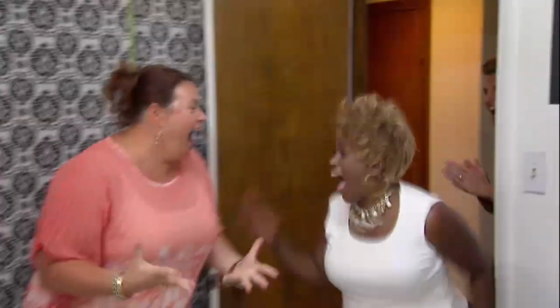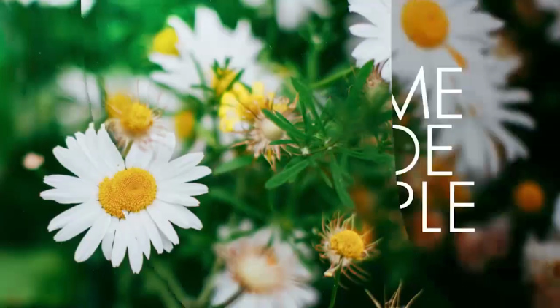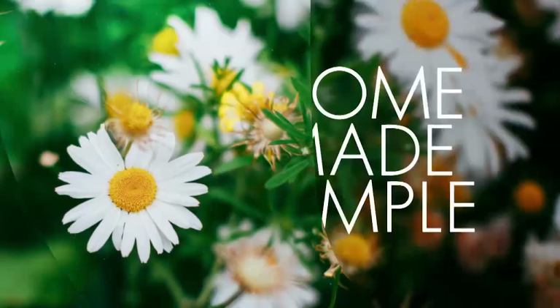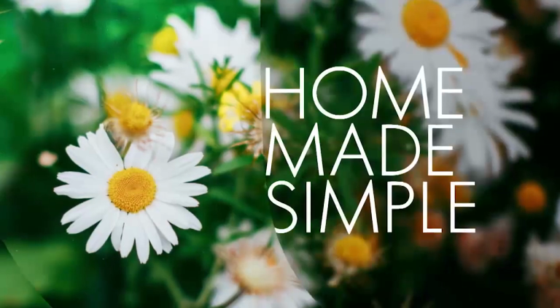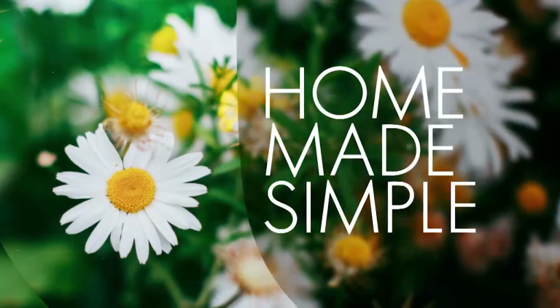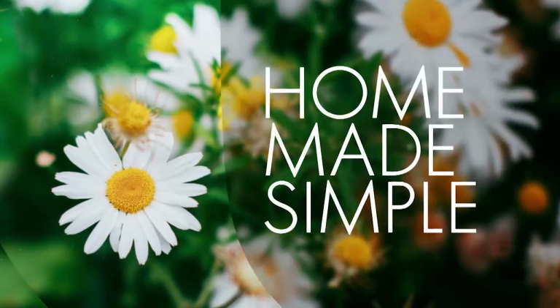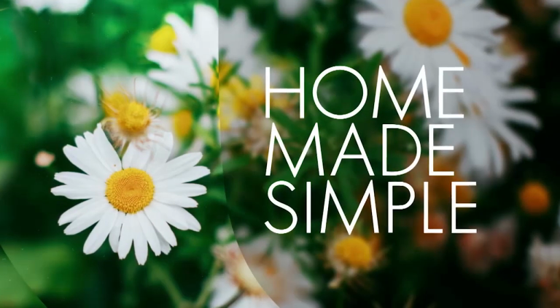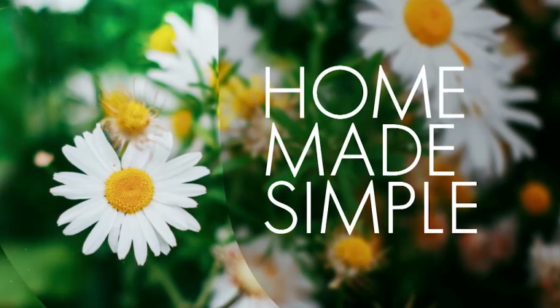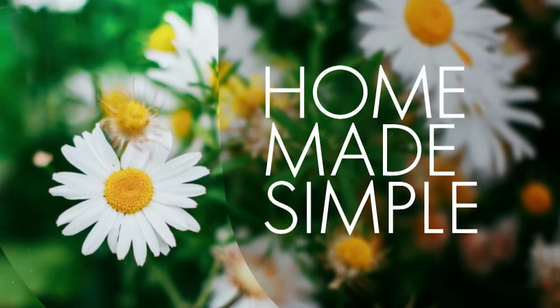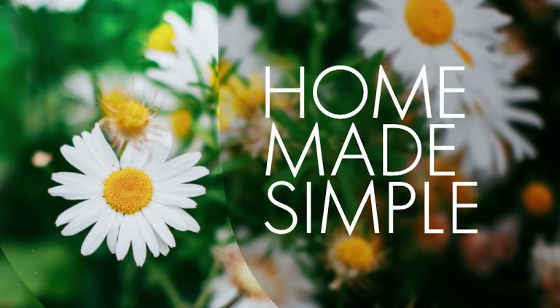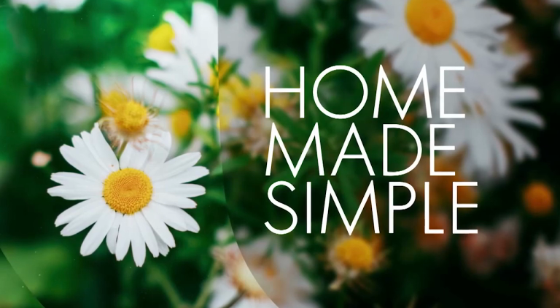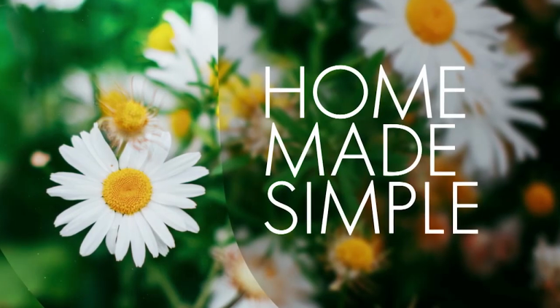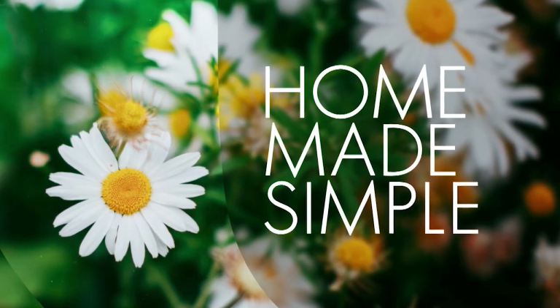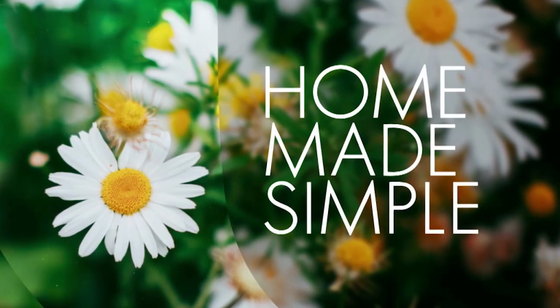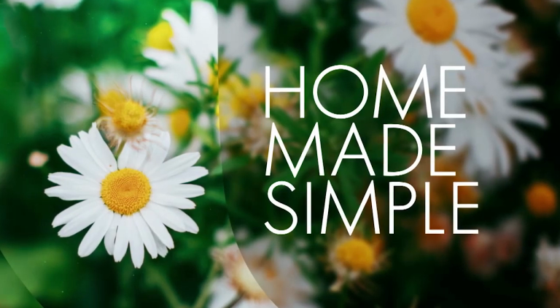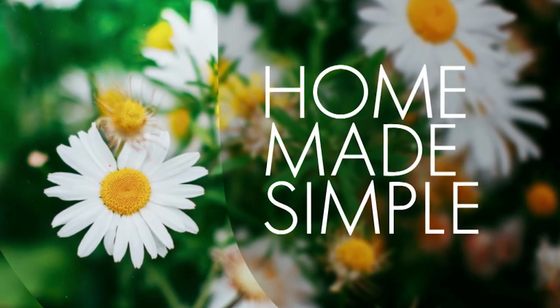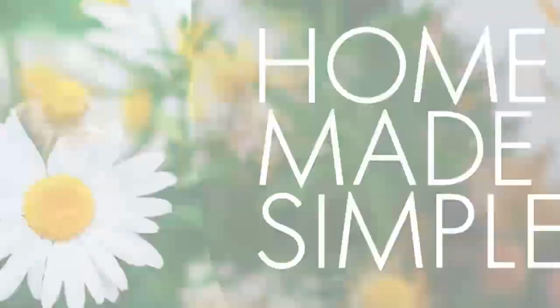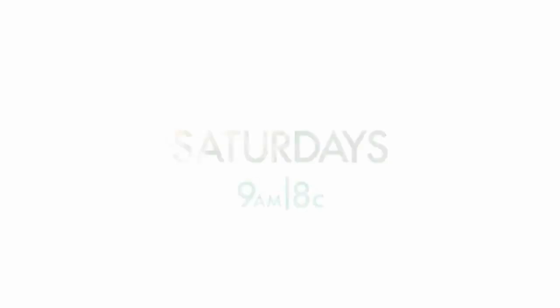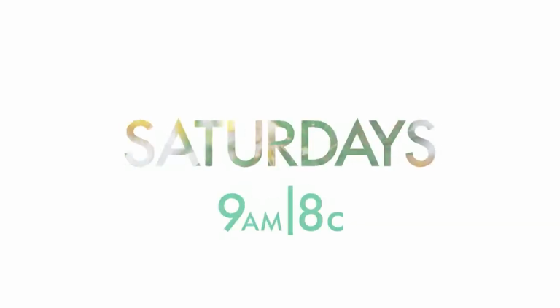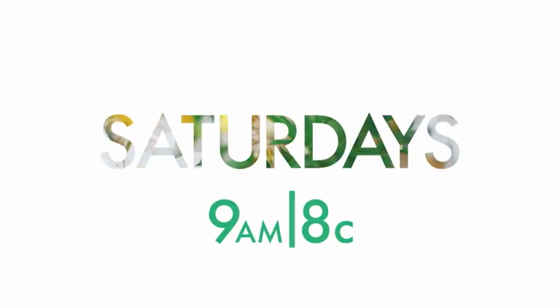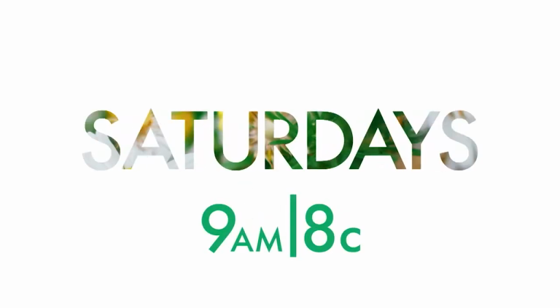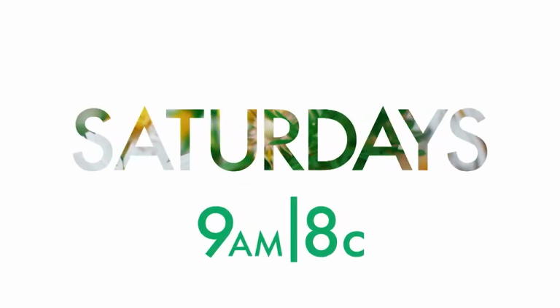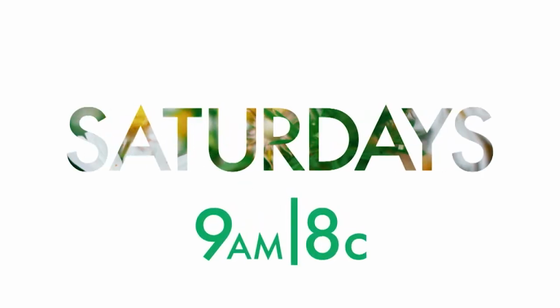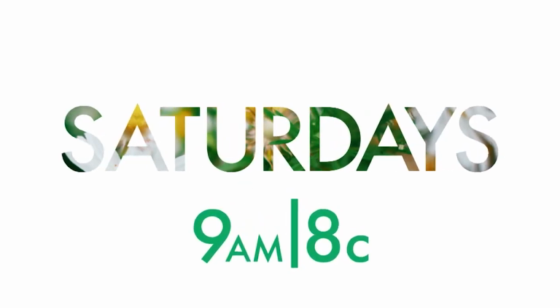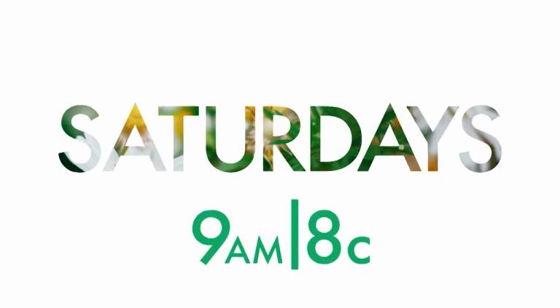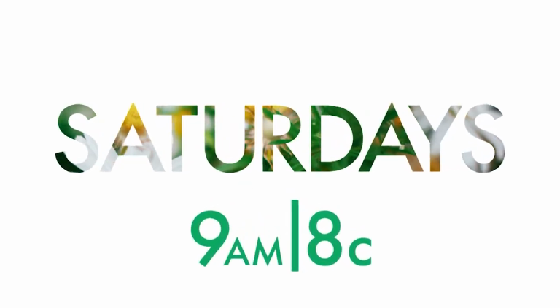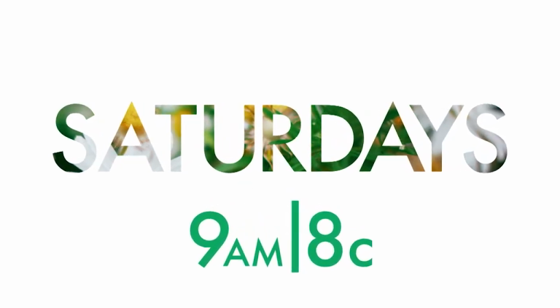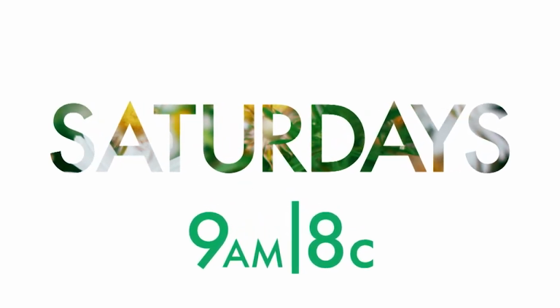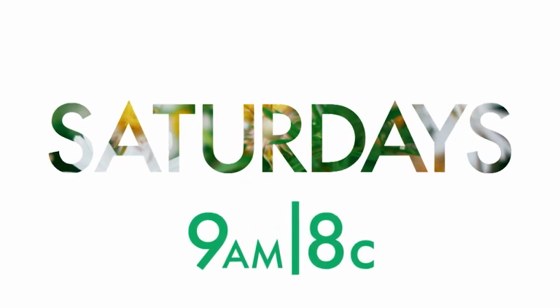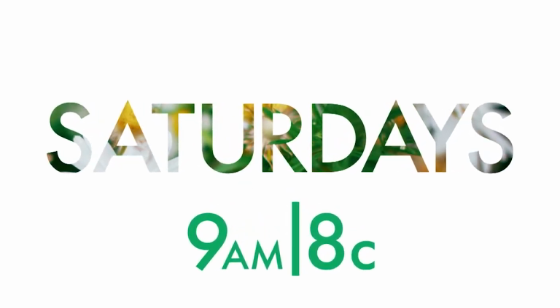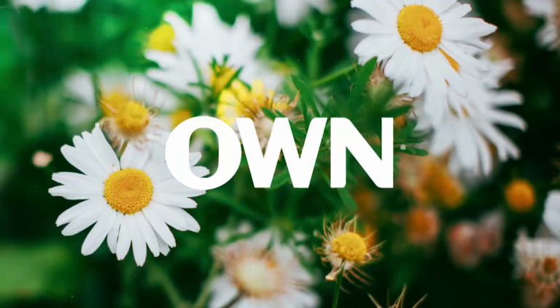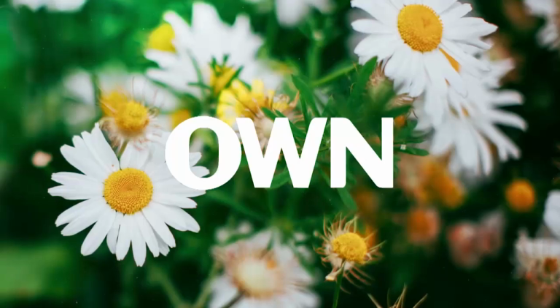Catch Kenneth and the rest of the experts on an all-new Homemade Simple, Saturdays at 9 a.m., 8 central.